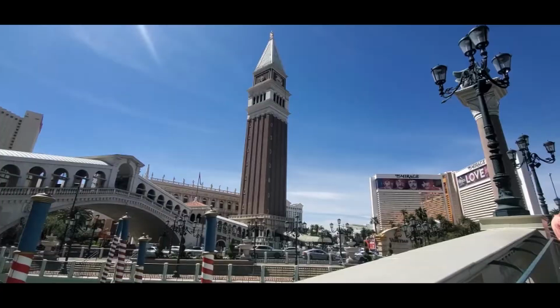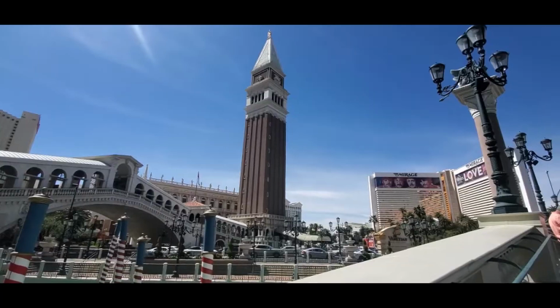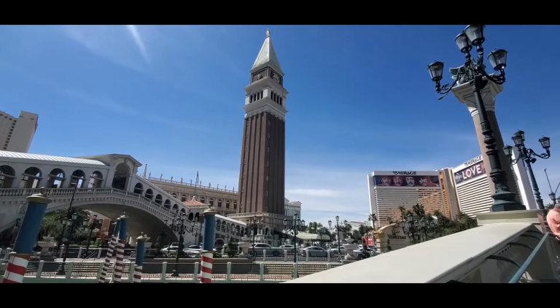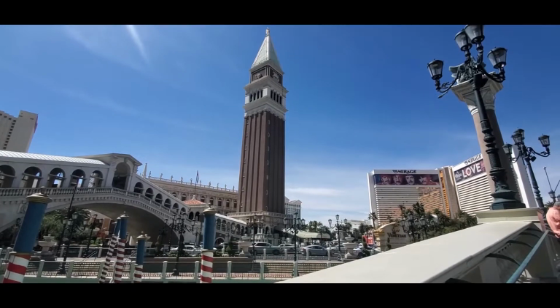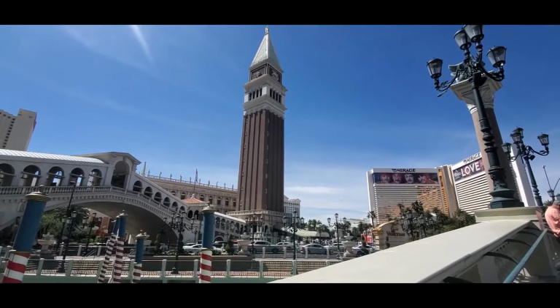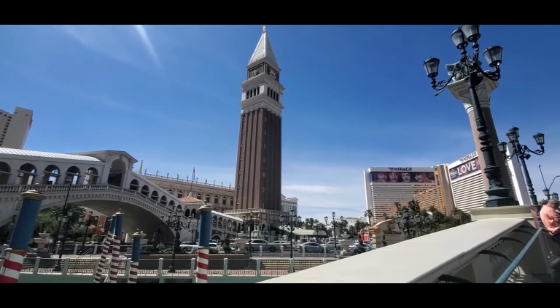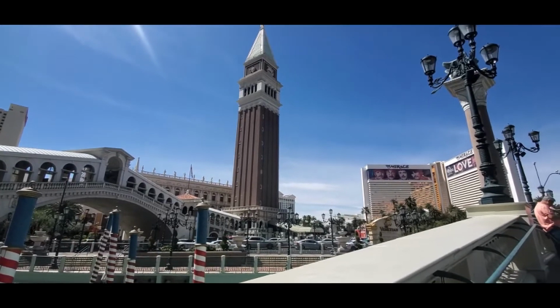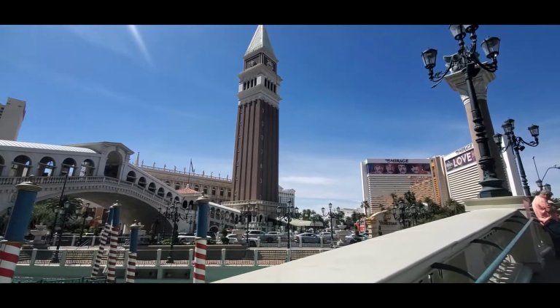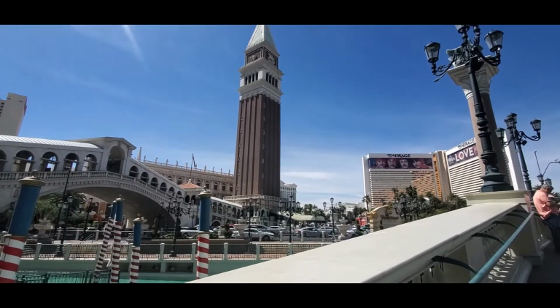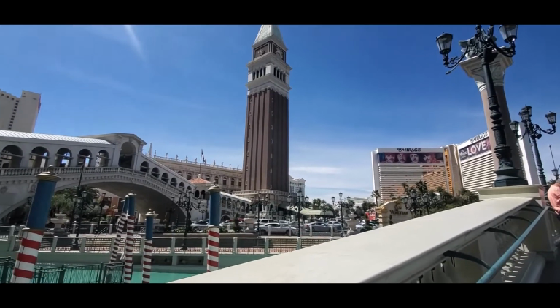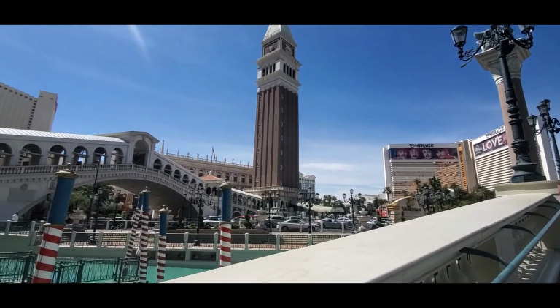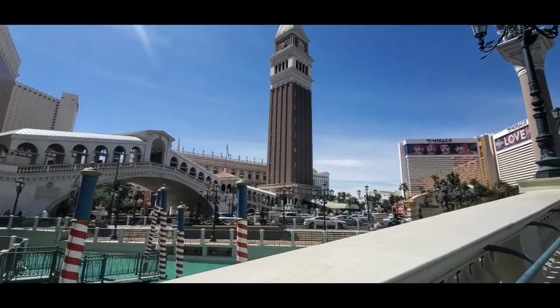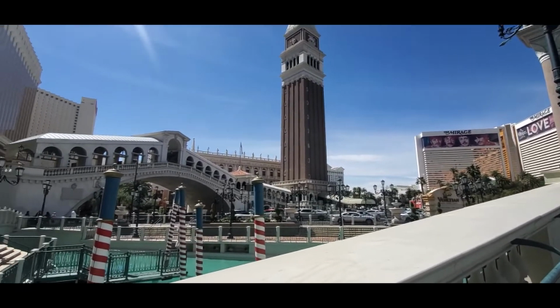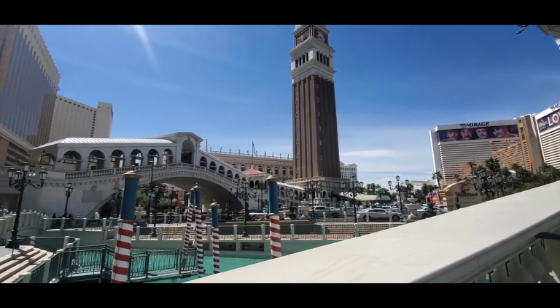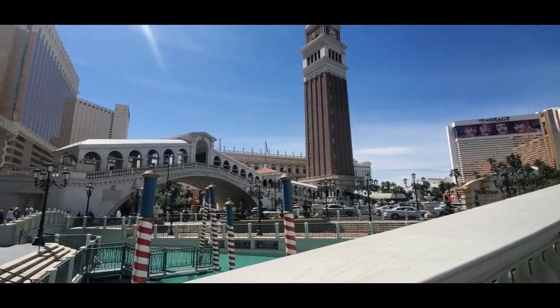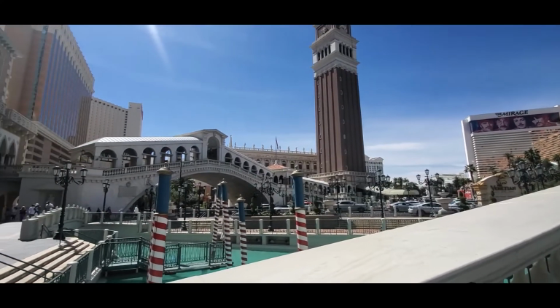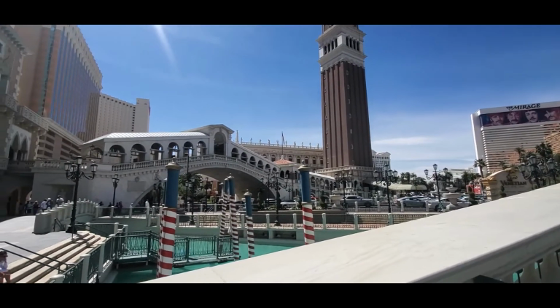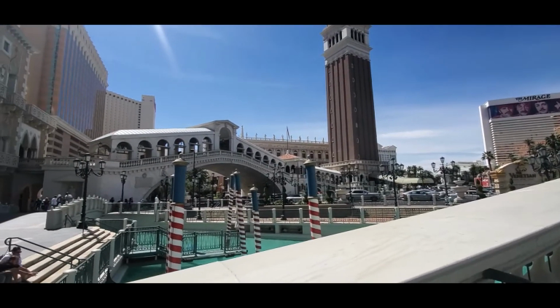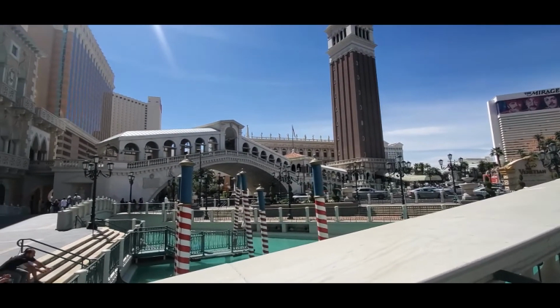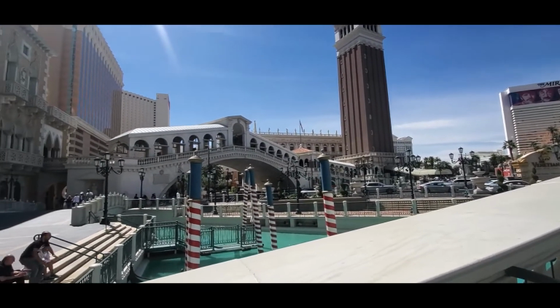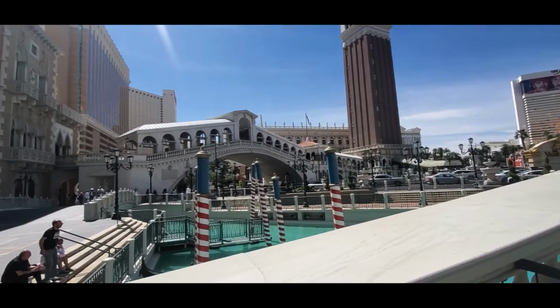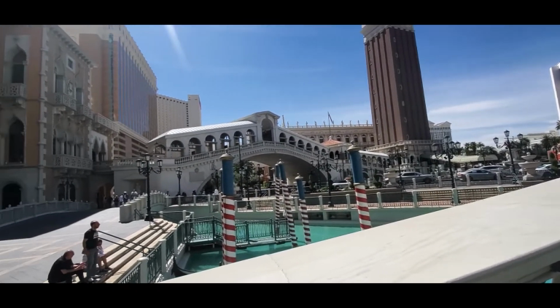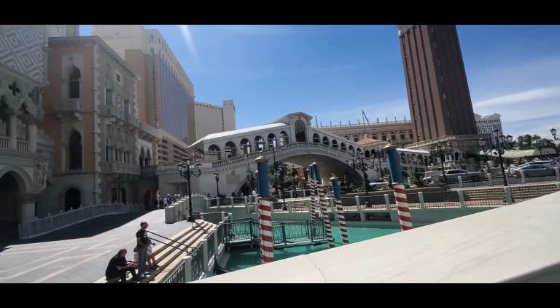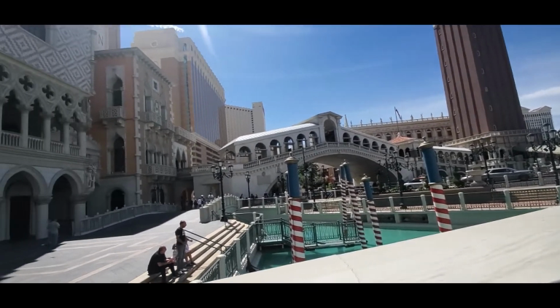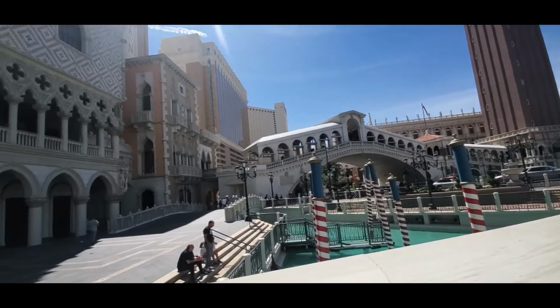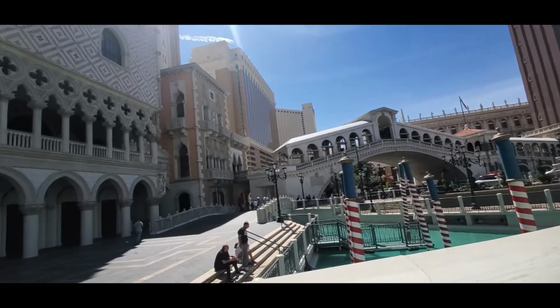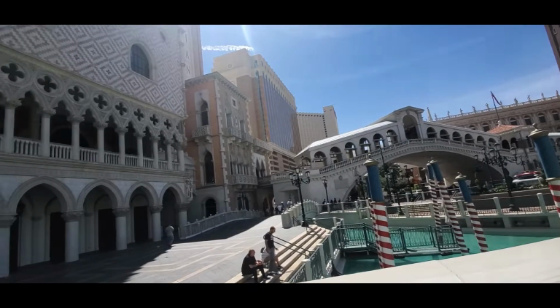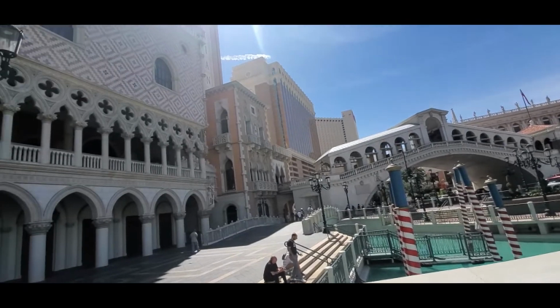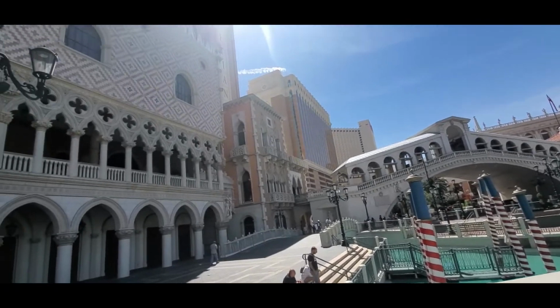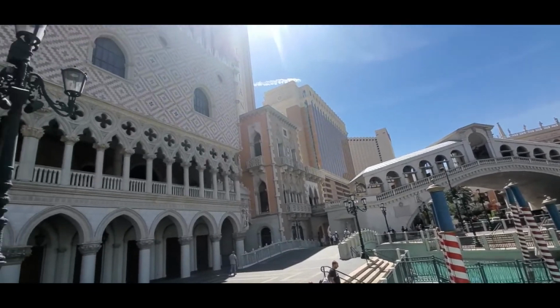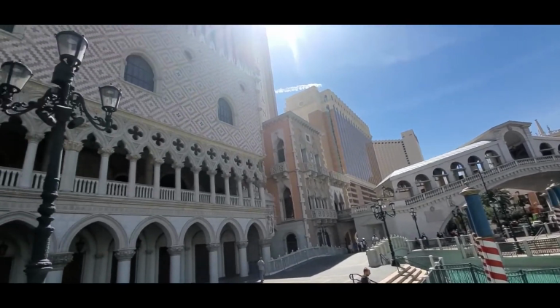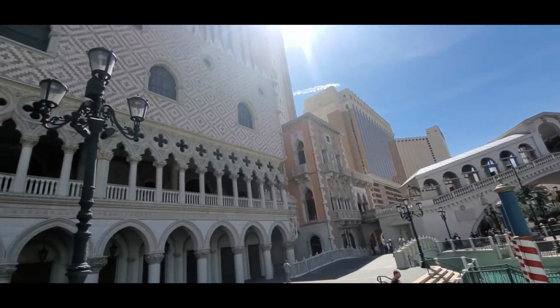There's a lot to see outside the hotel too. It's really great for pictures, either daytime or nighttime.